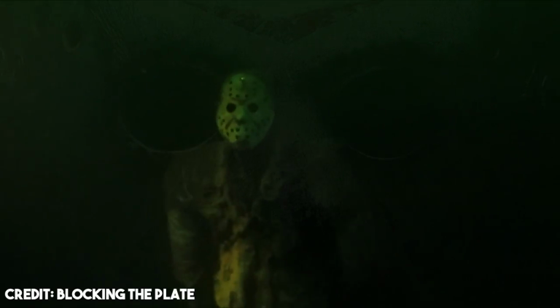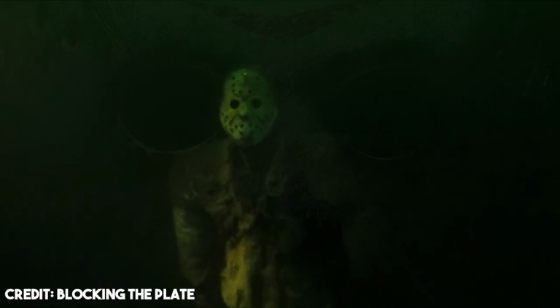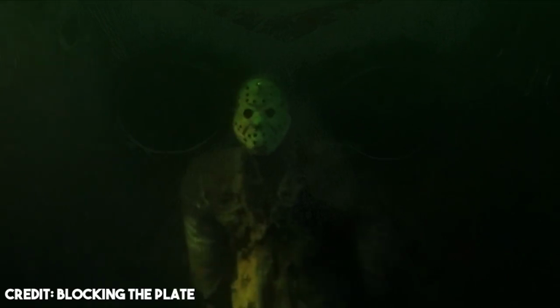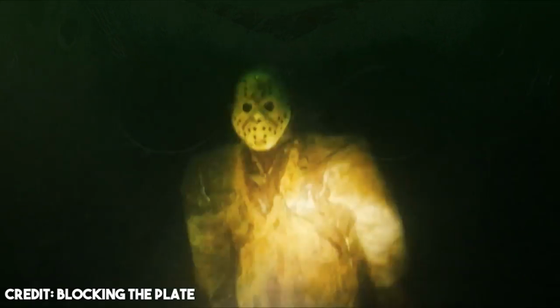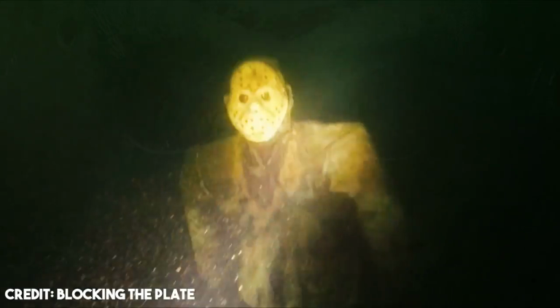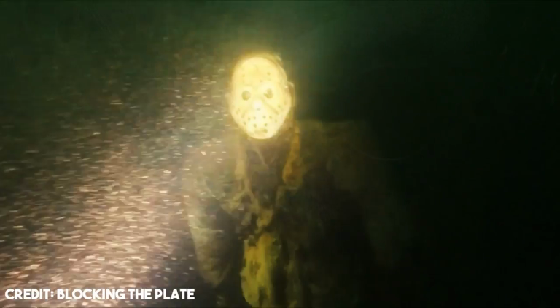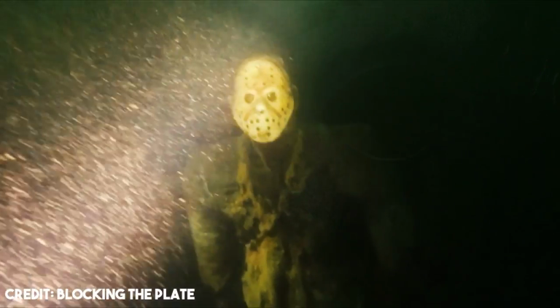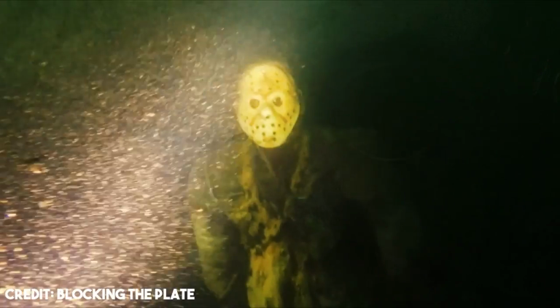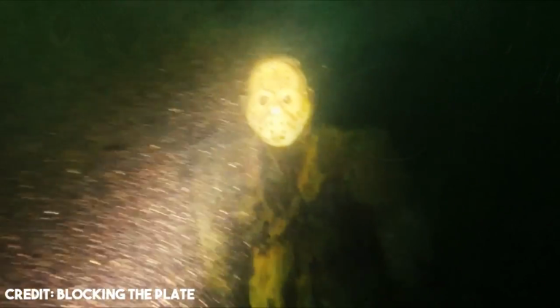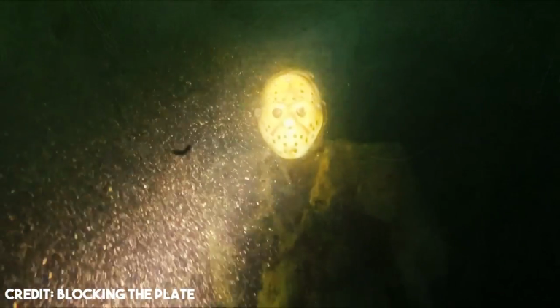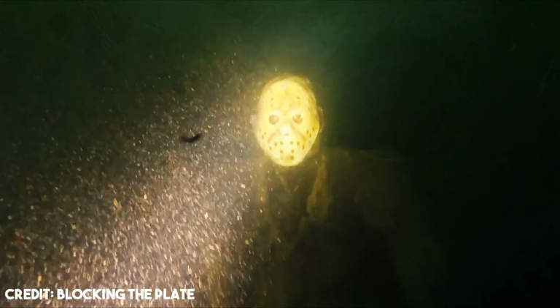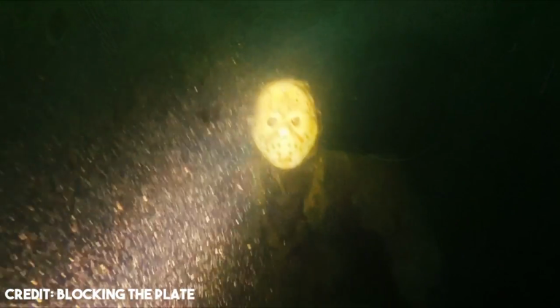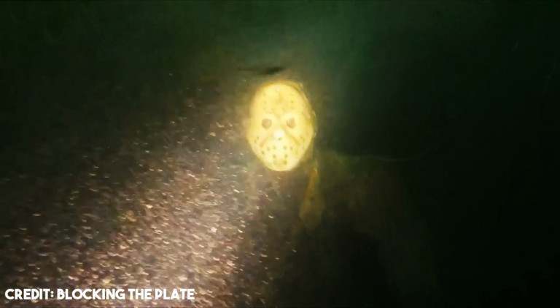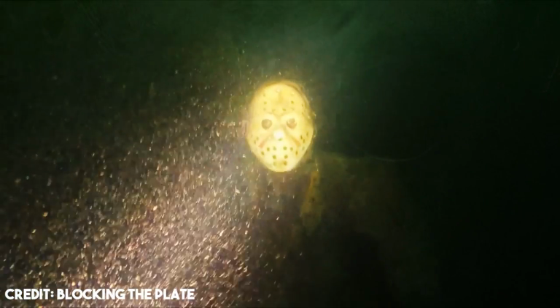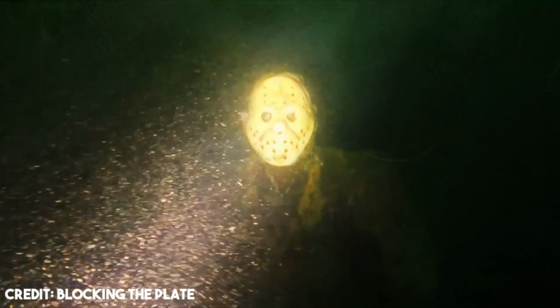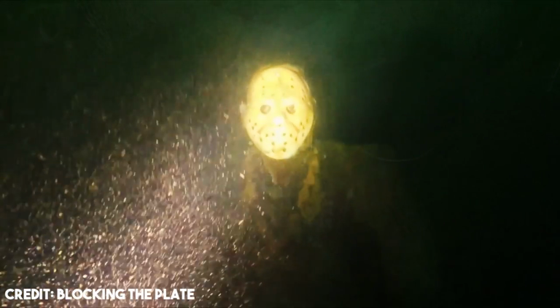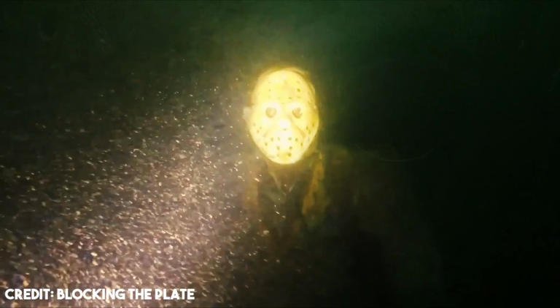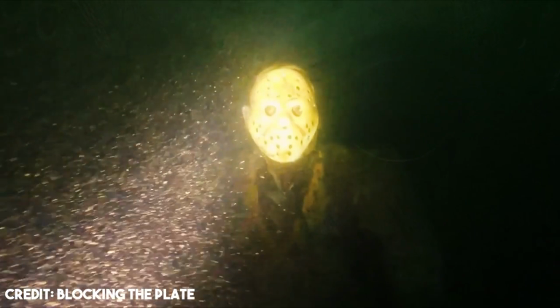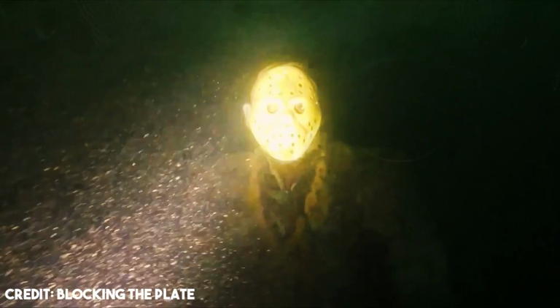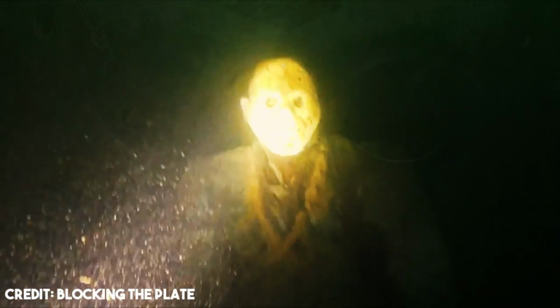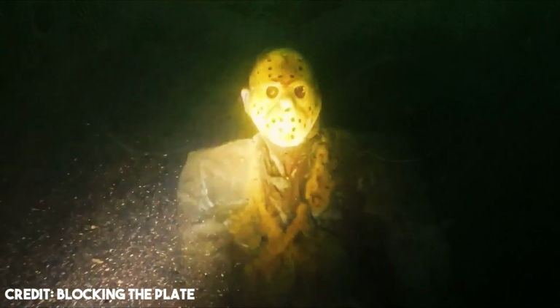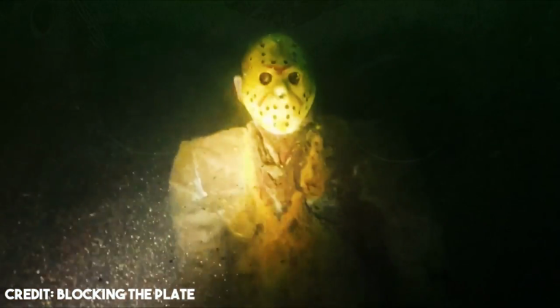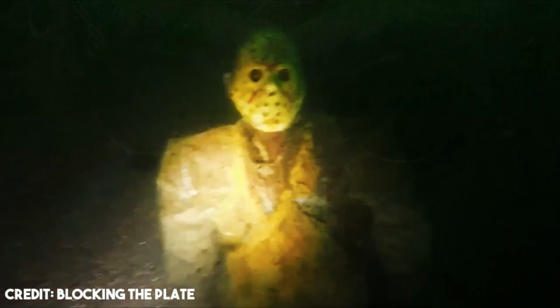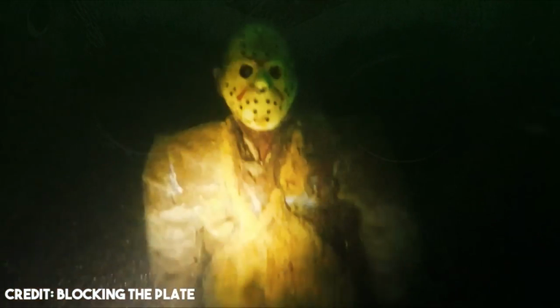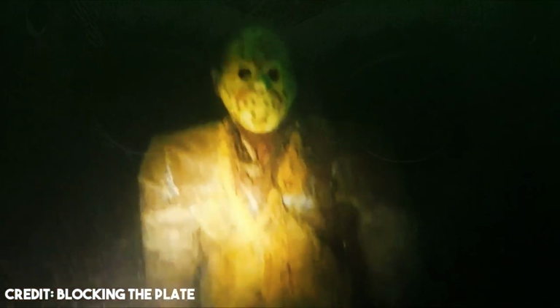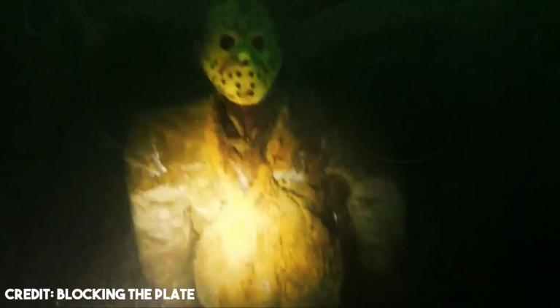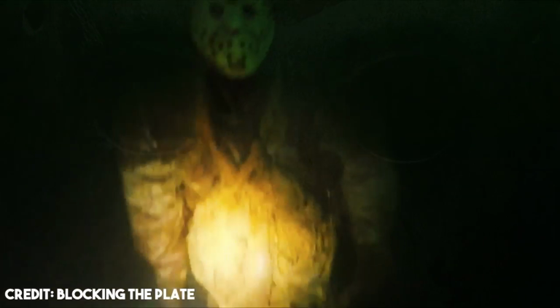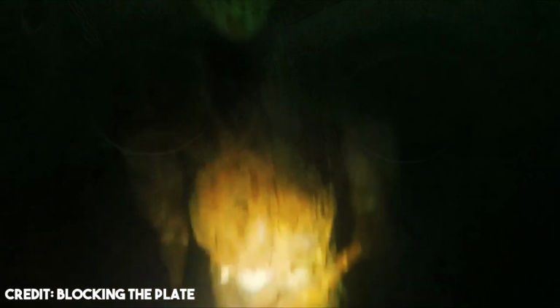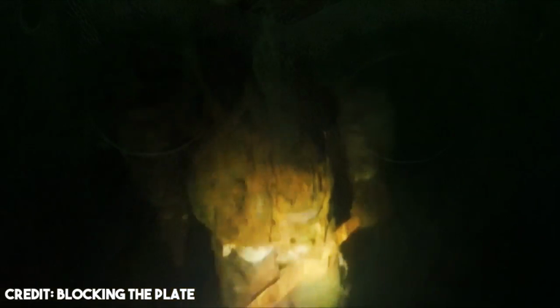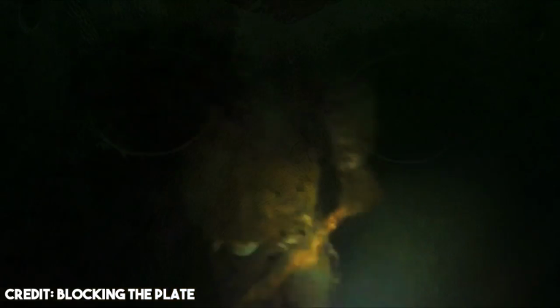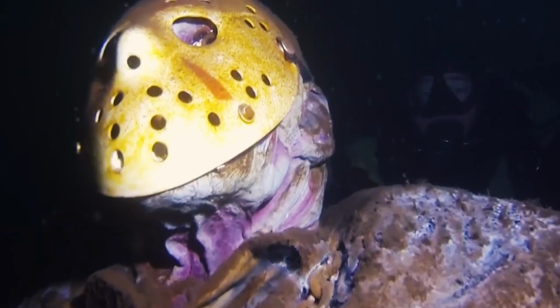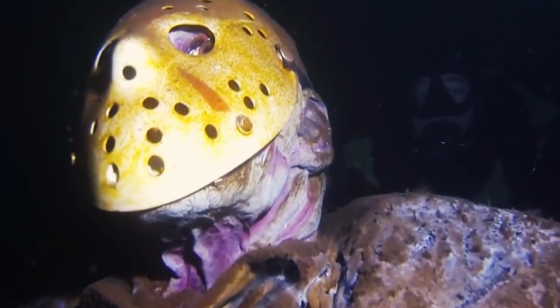Back in 2018, Klein said he would be making a Freddy Krueger and an Eddie statue to keep Jason company.